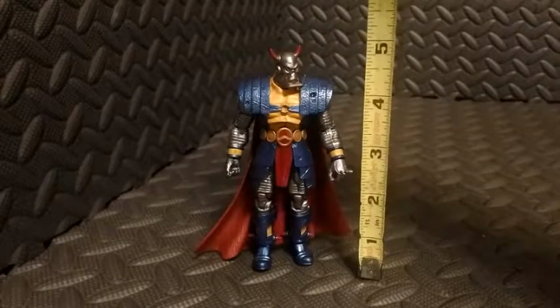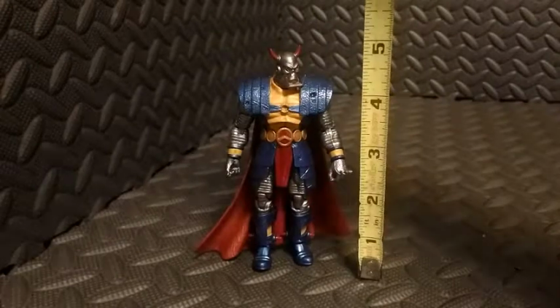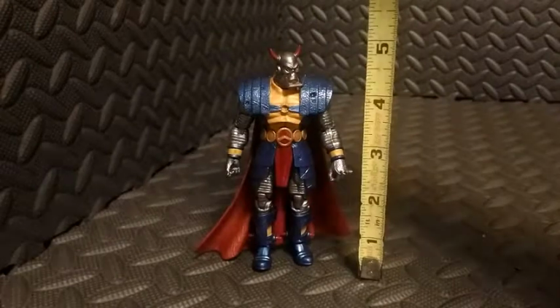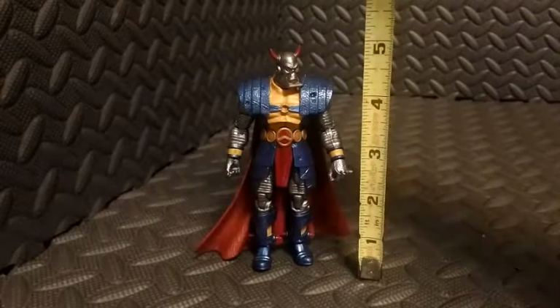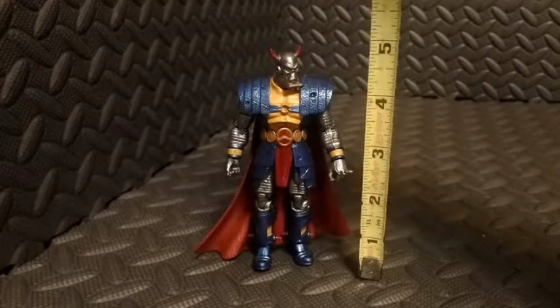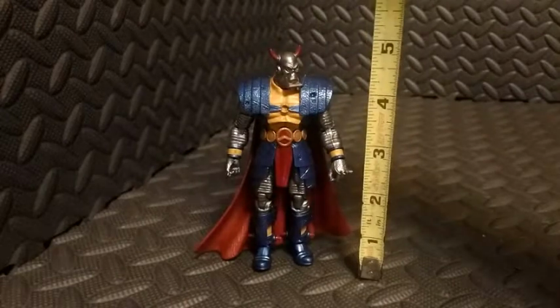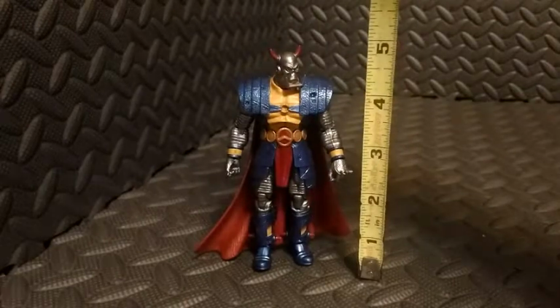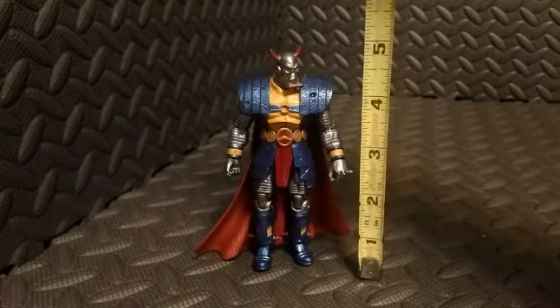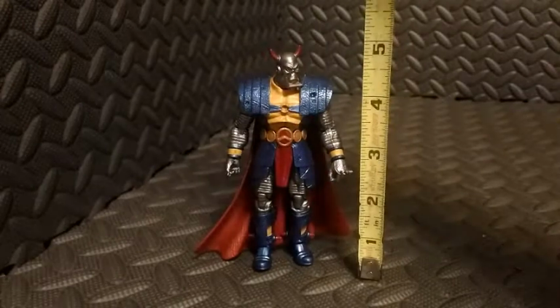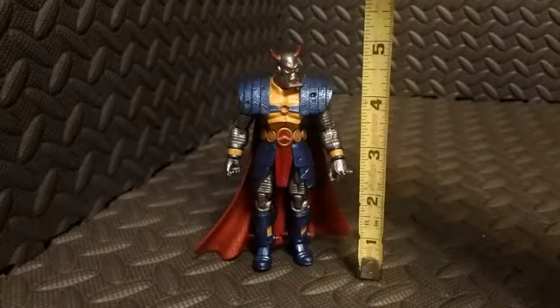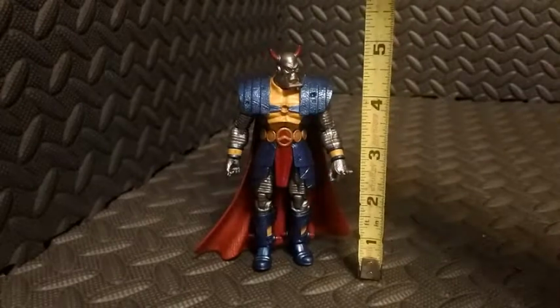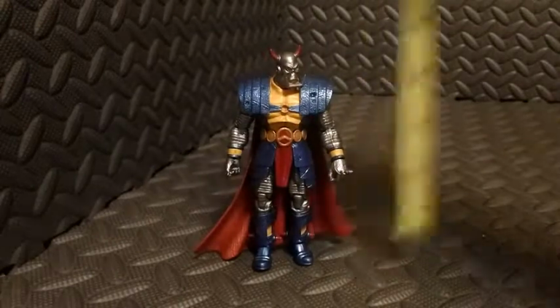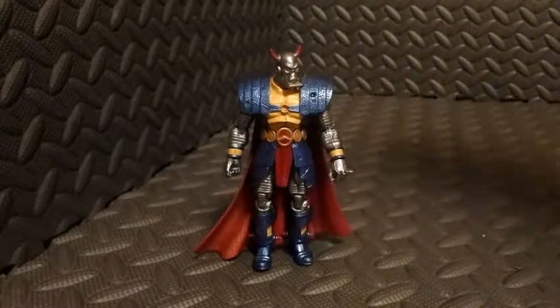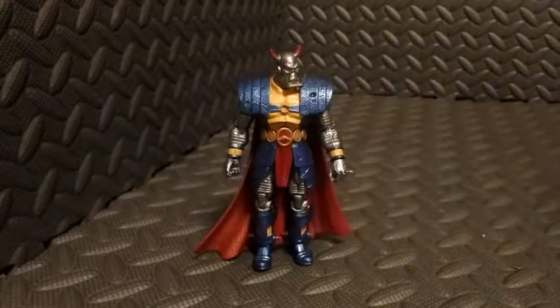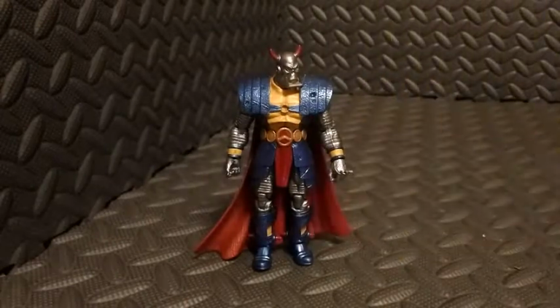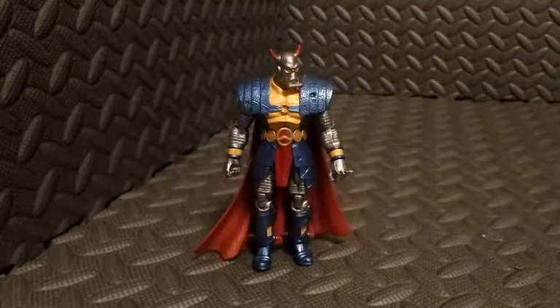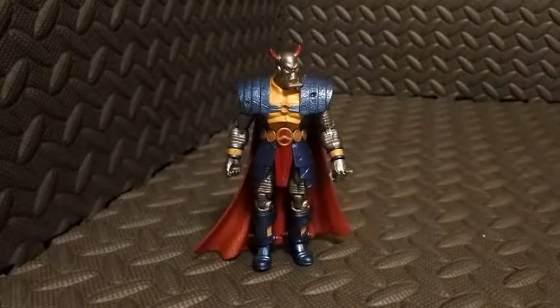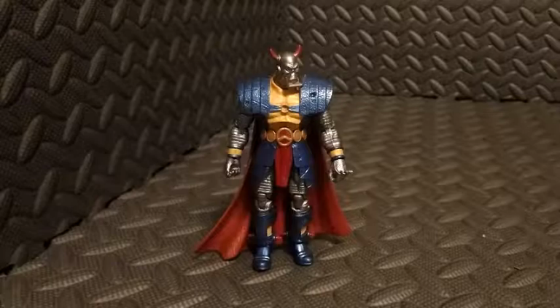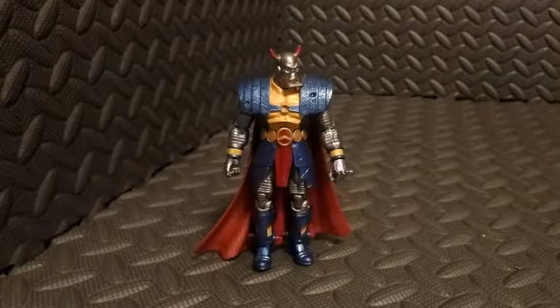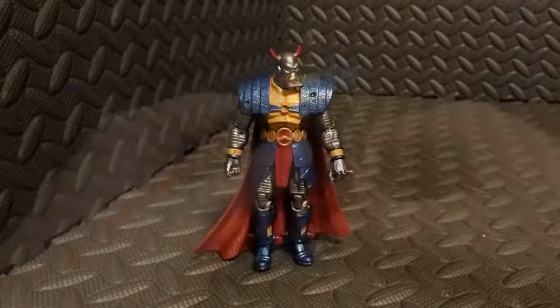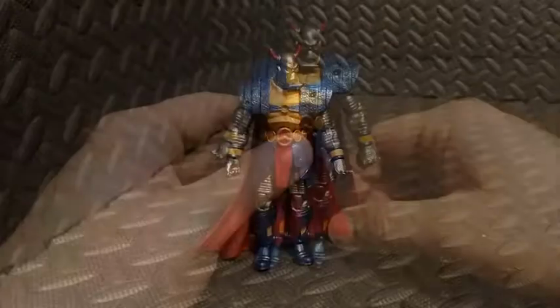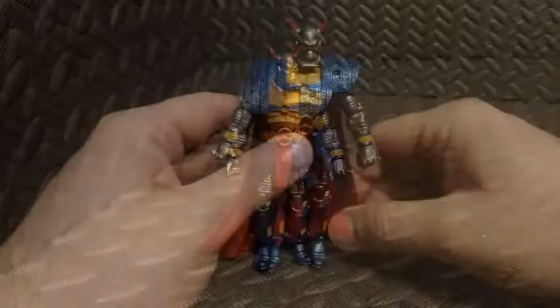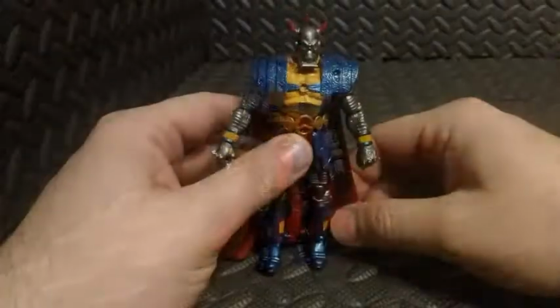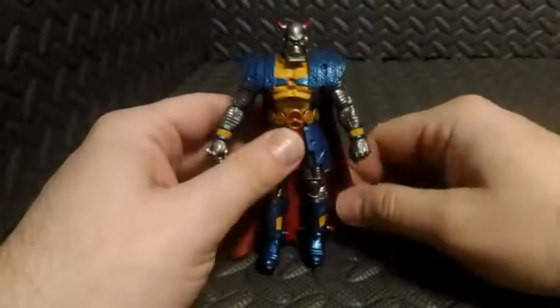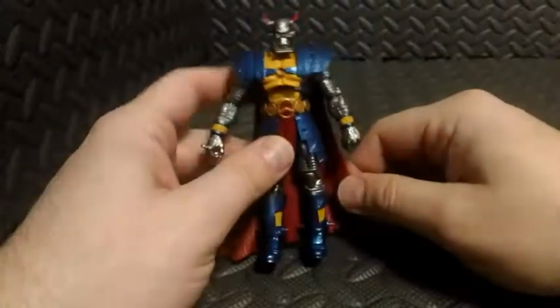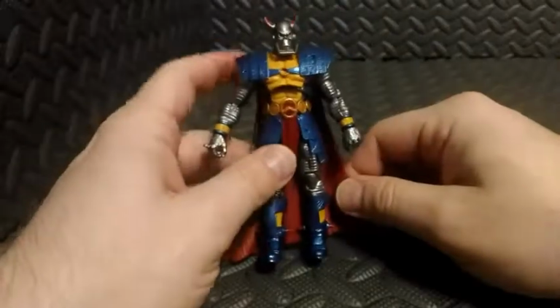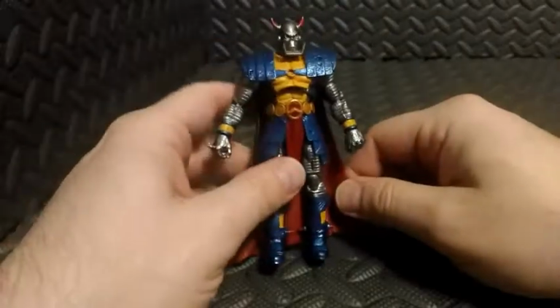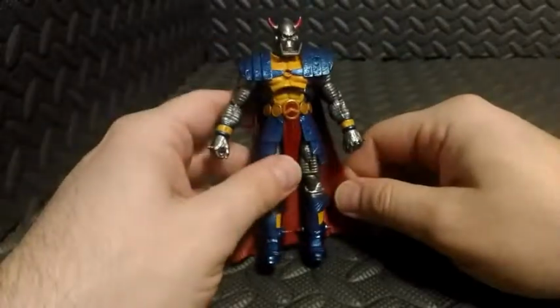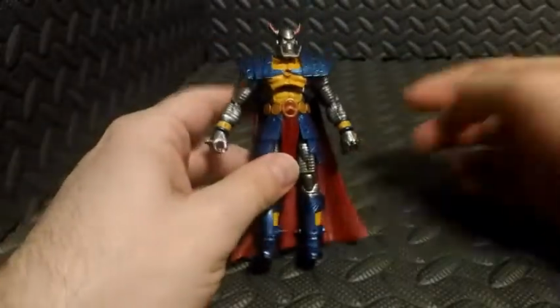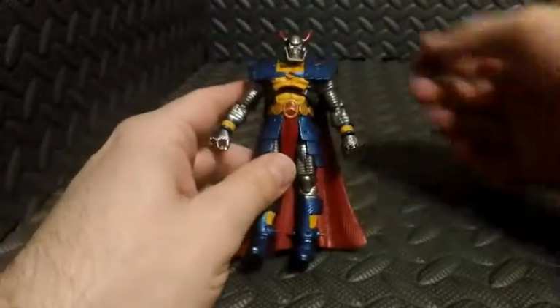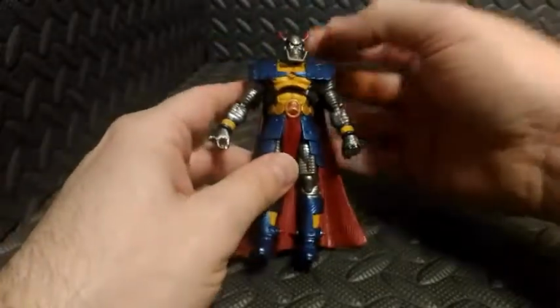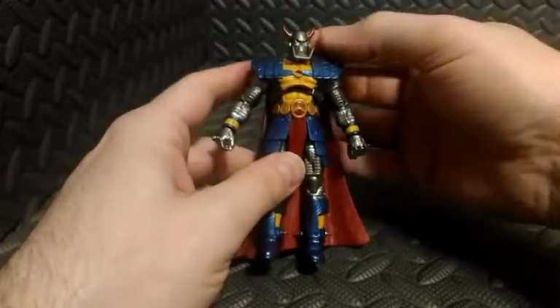We'll do a real quick height check on this figure — bring in our trusty tape measure — and he is about five inches tall.